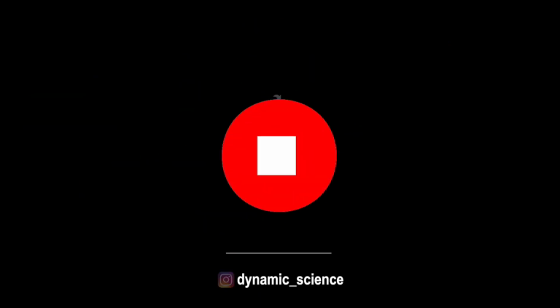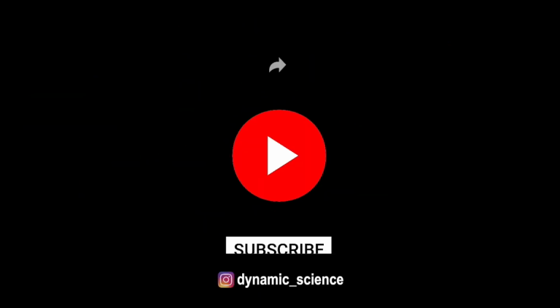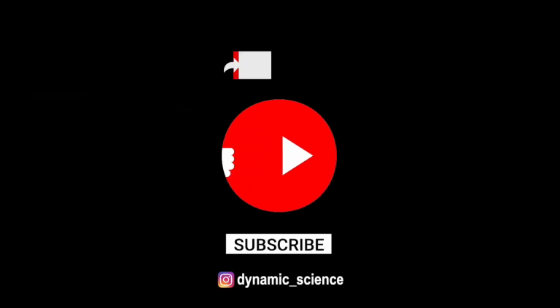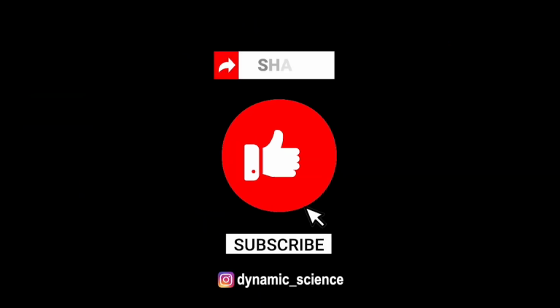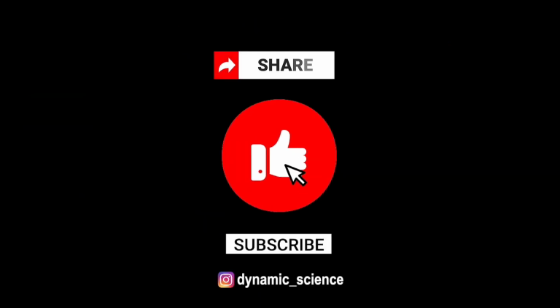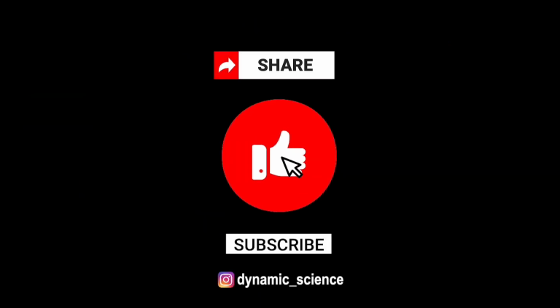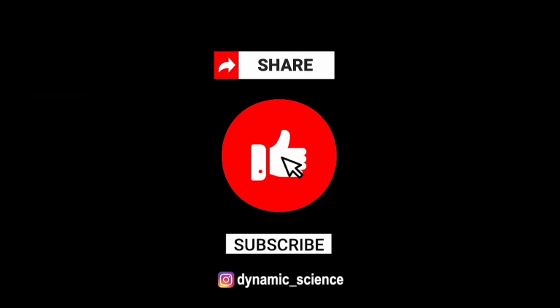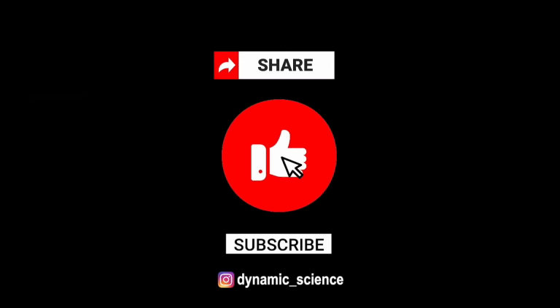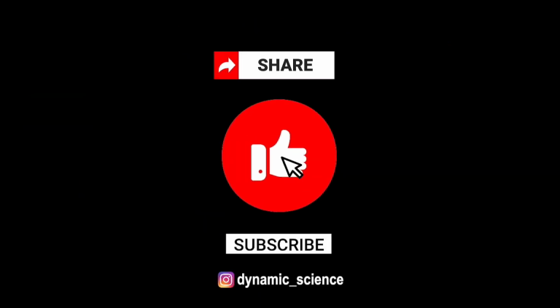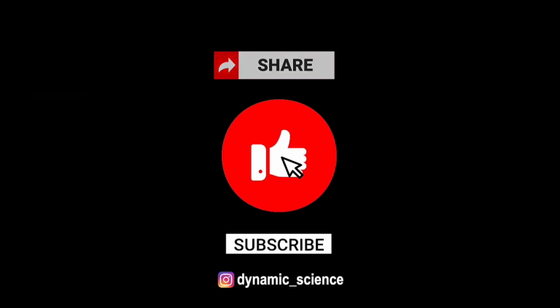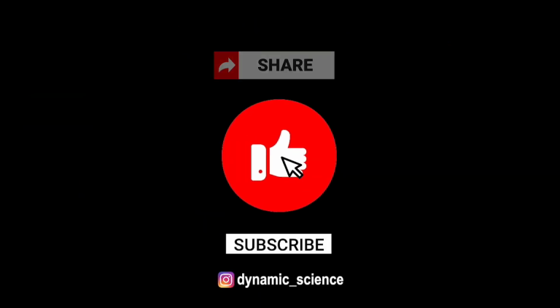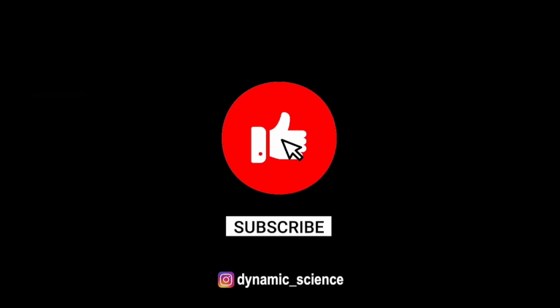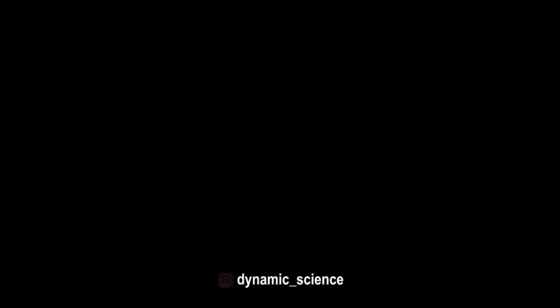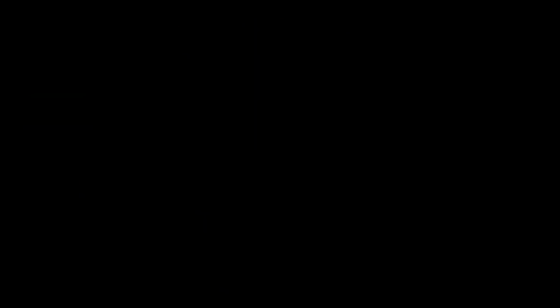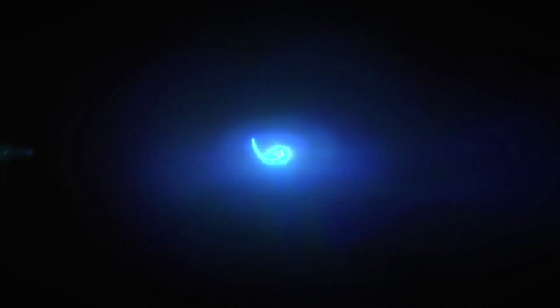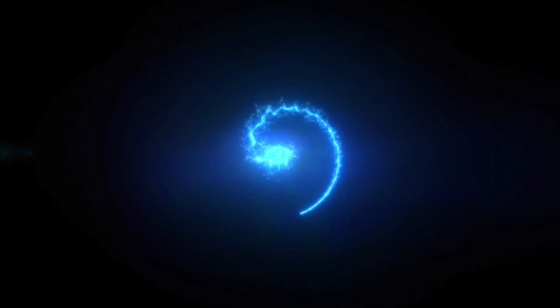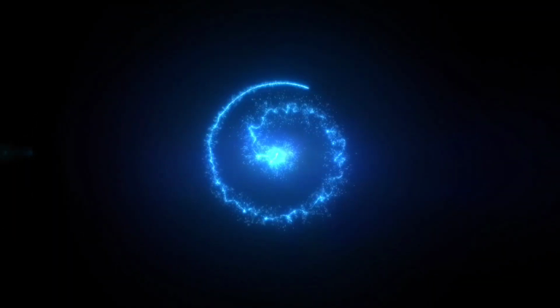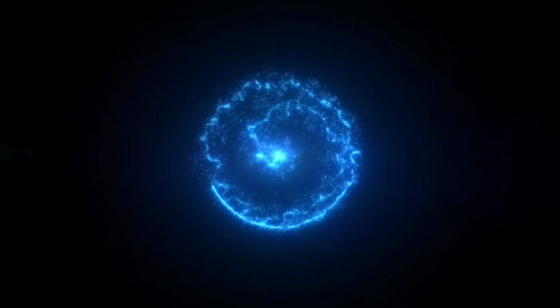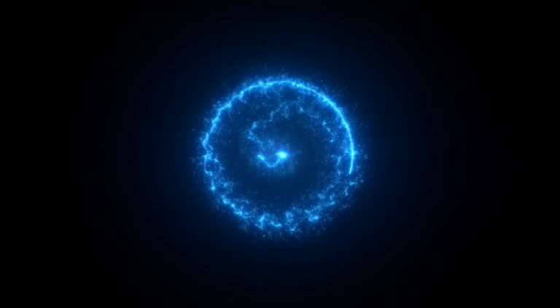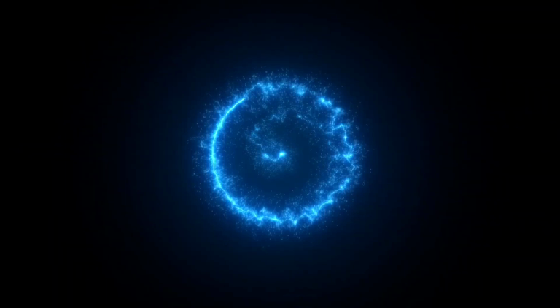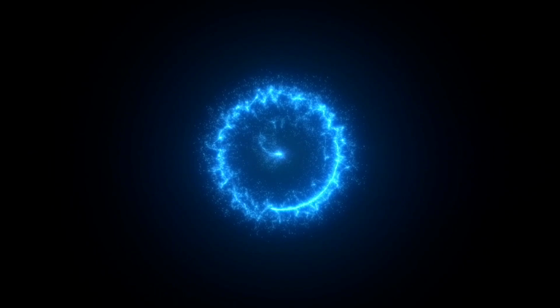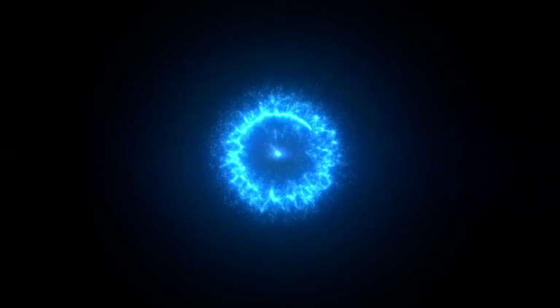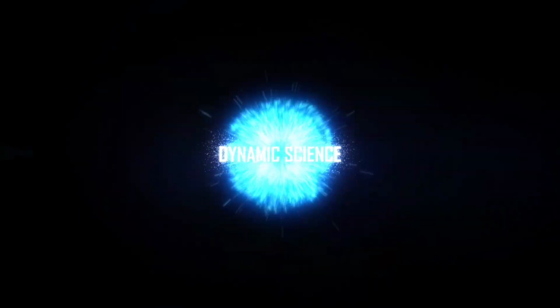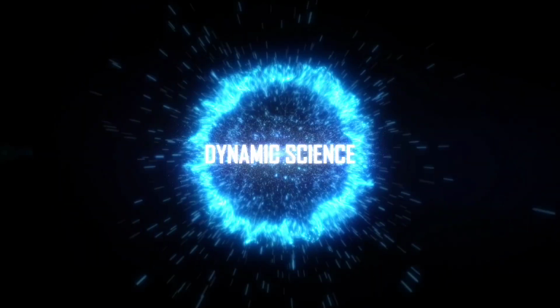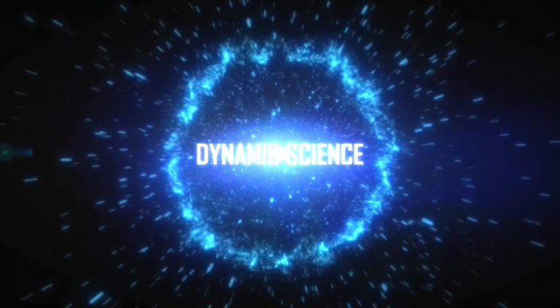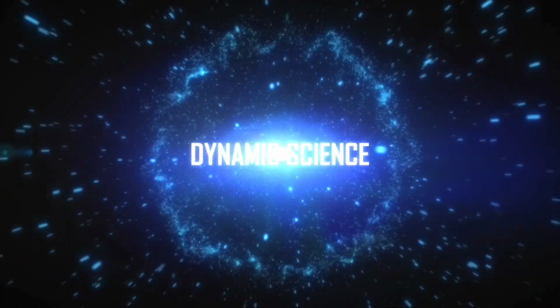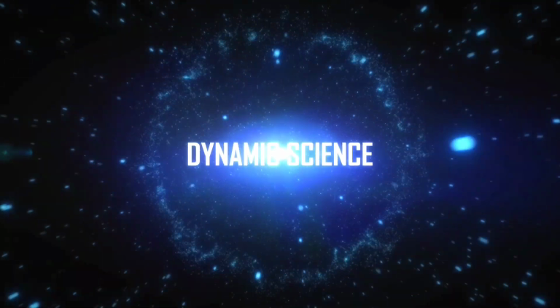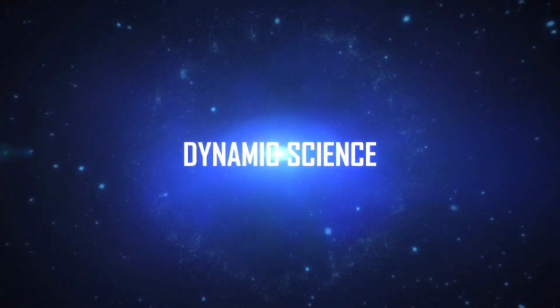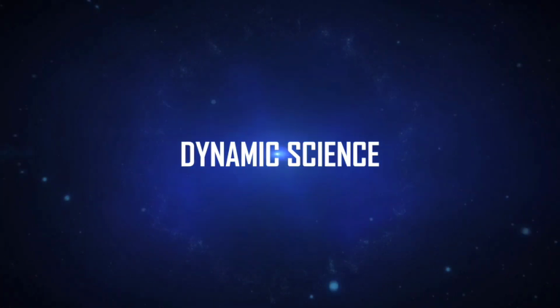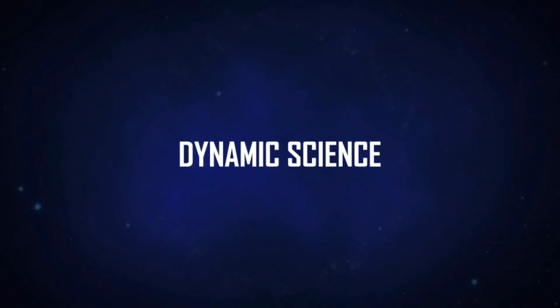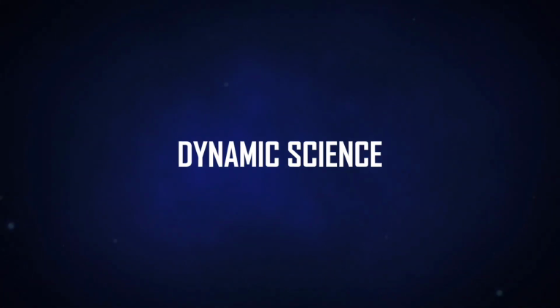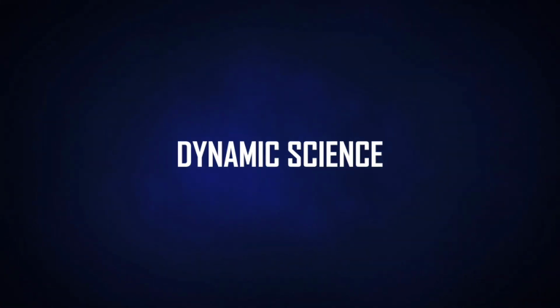Don't forget to like, share, and subscribe to our channel for your weekly dose of dynamic science. Thanks.